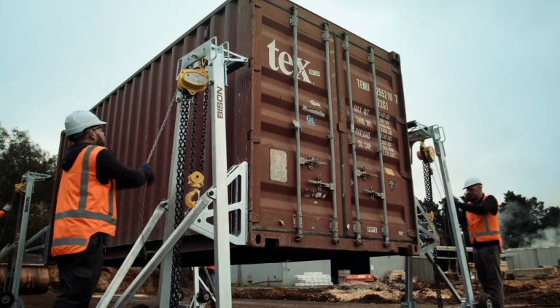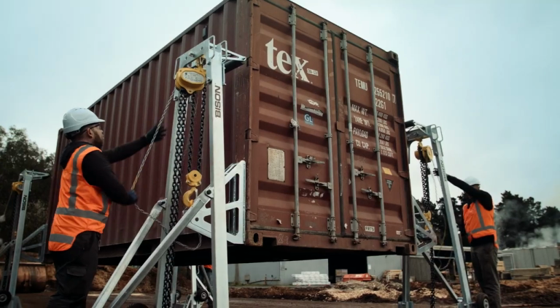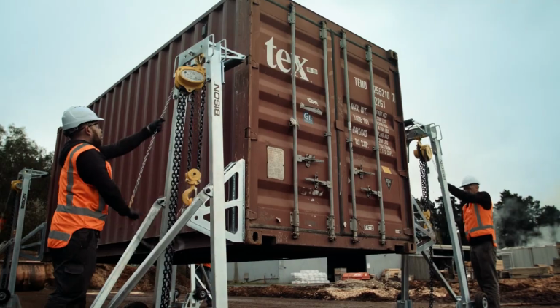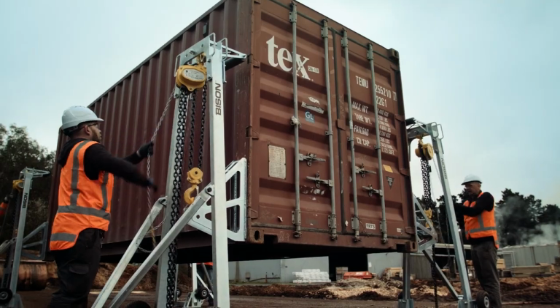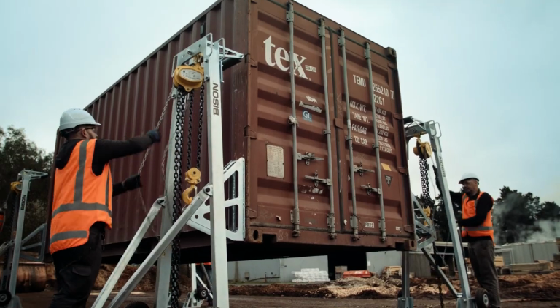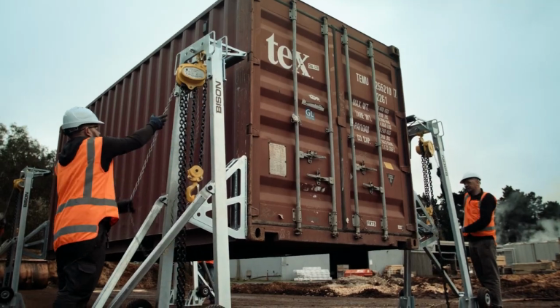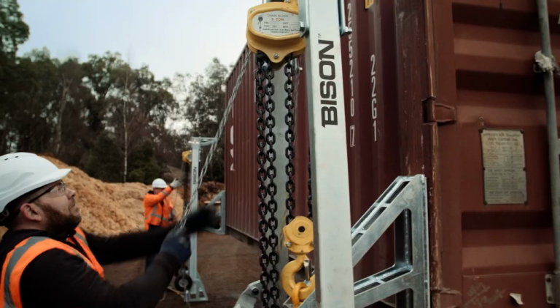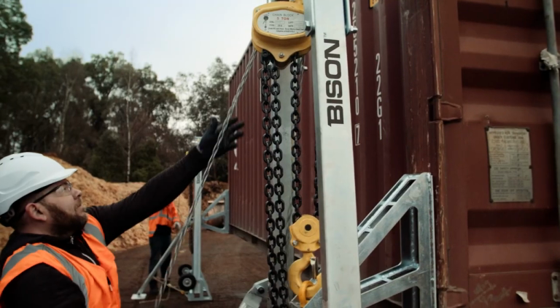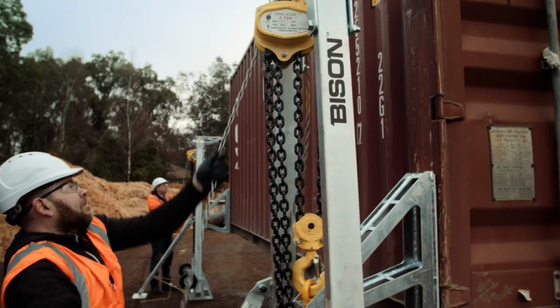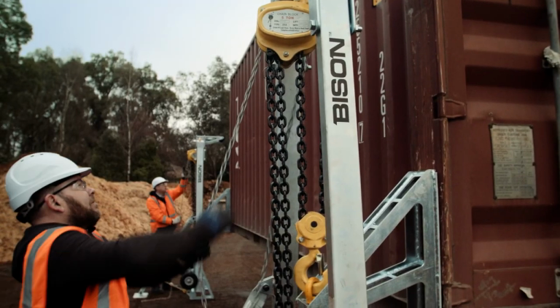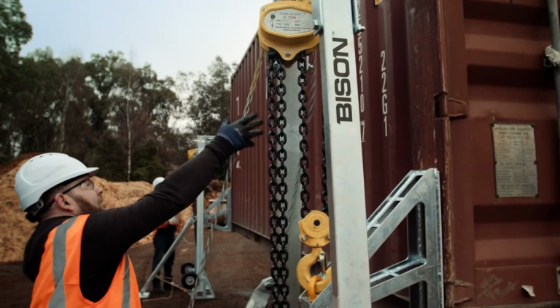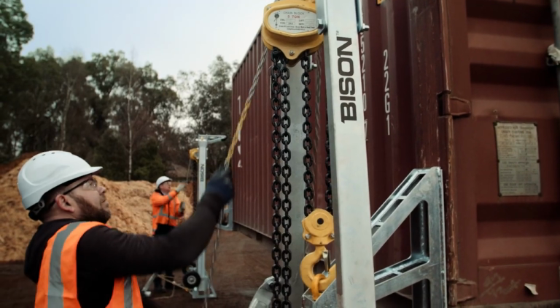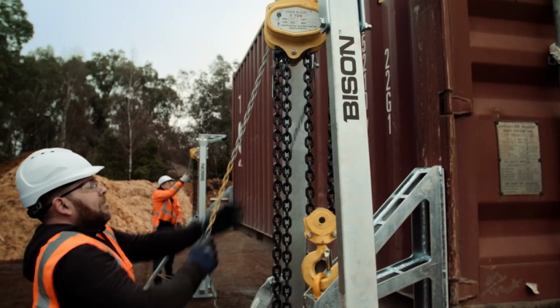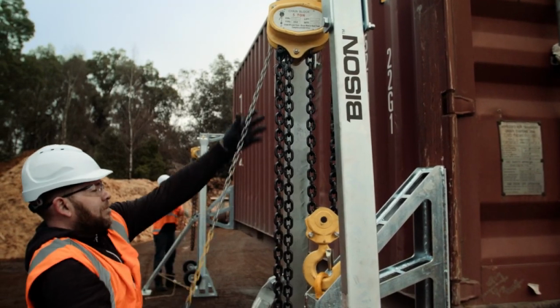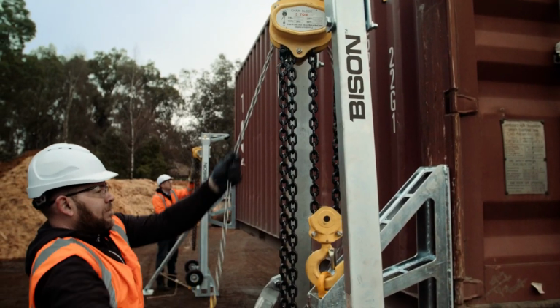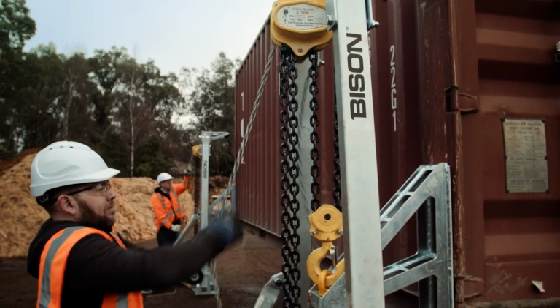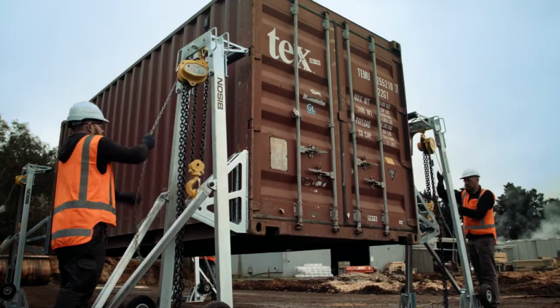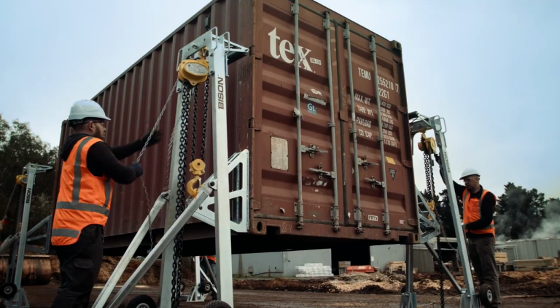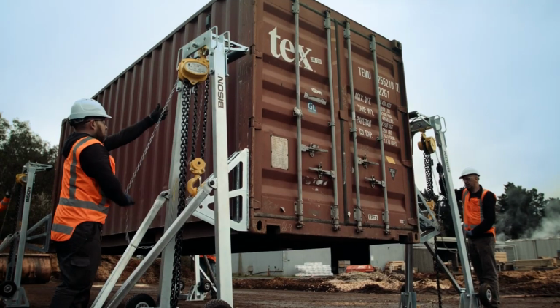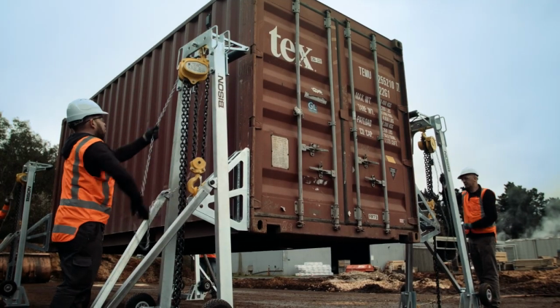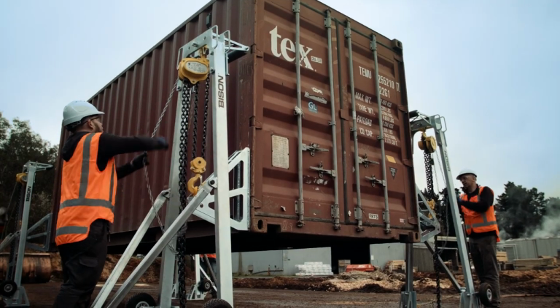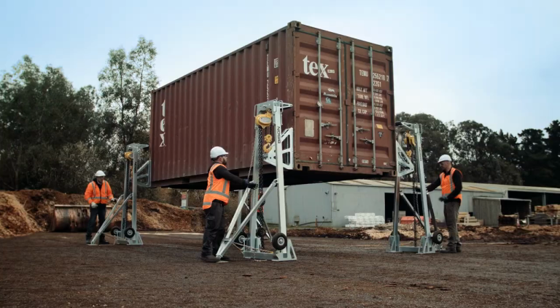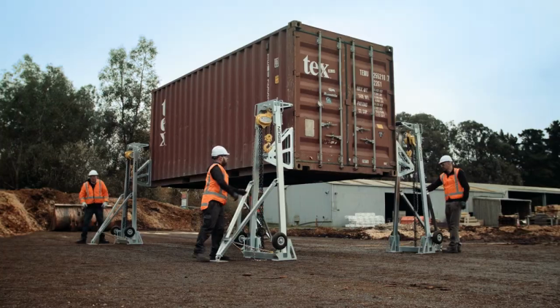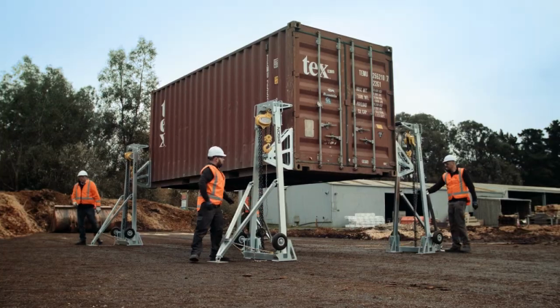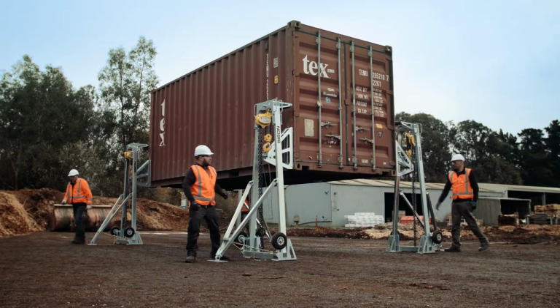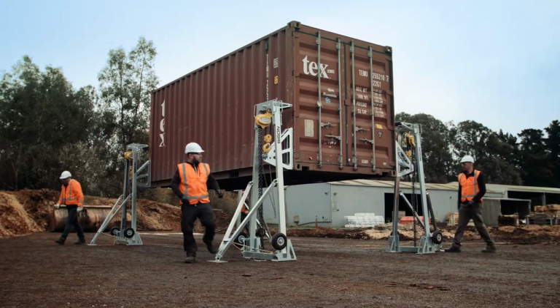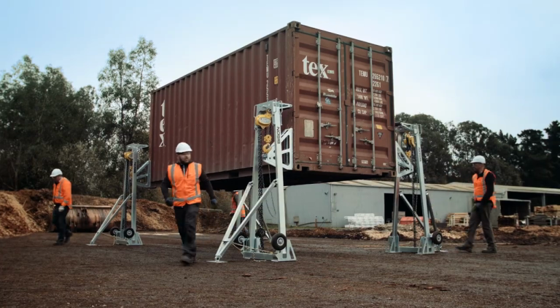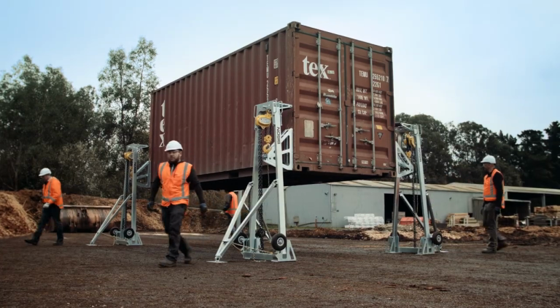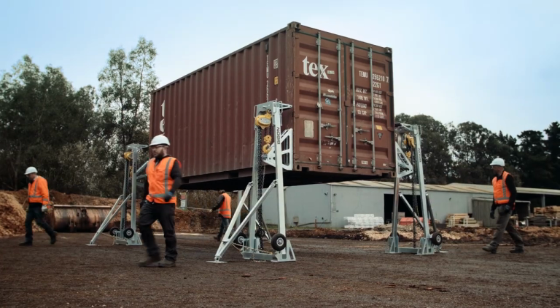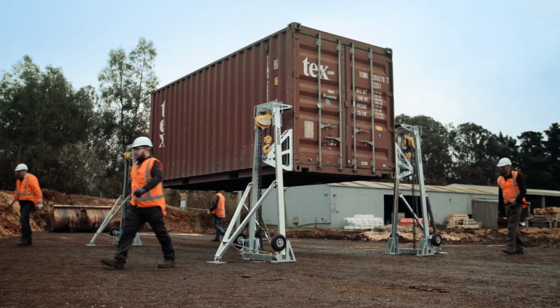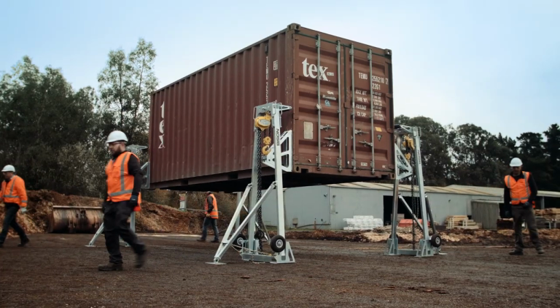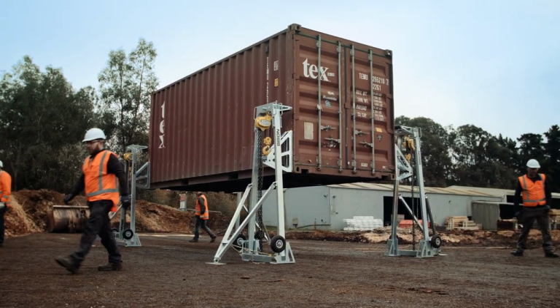And that's all there is to it. When the goal is to get the job done, the Bison C-Lift M-Series is the right equipment for the job.